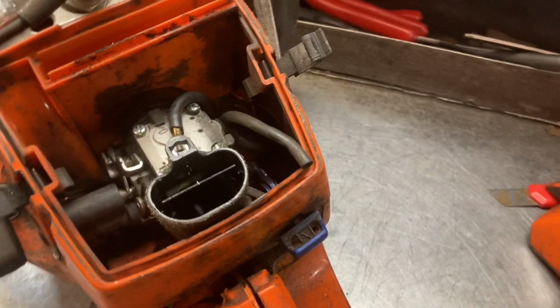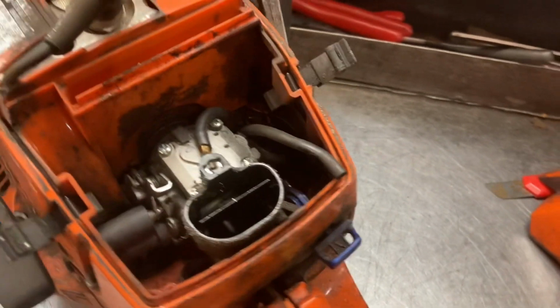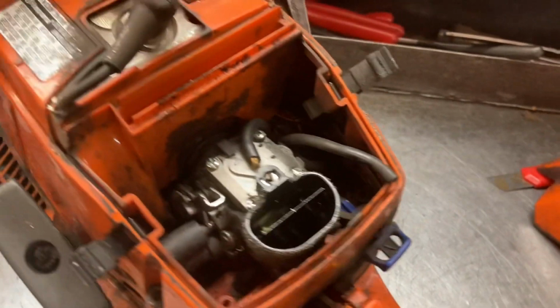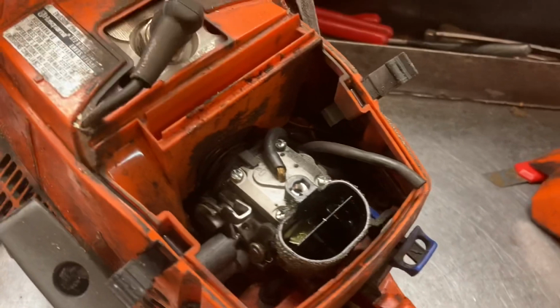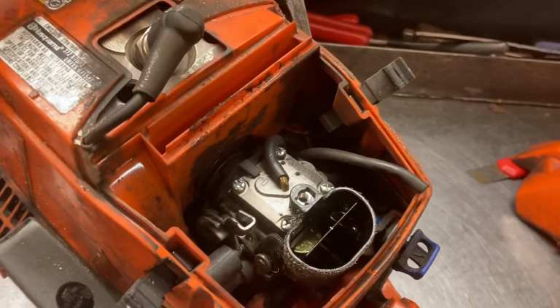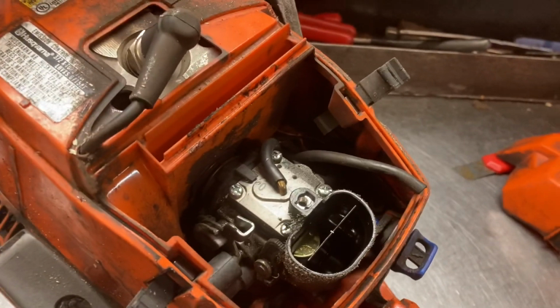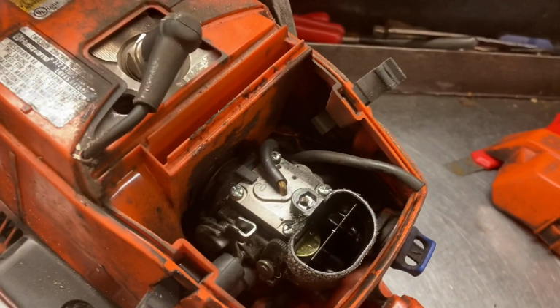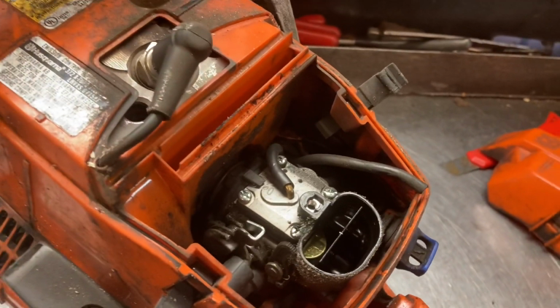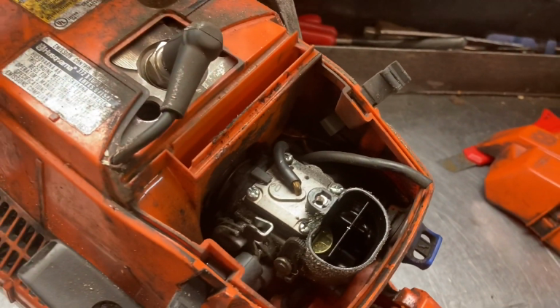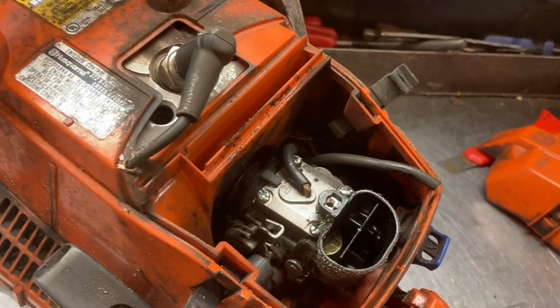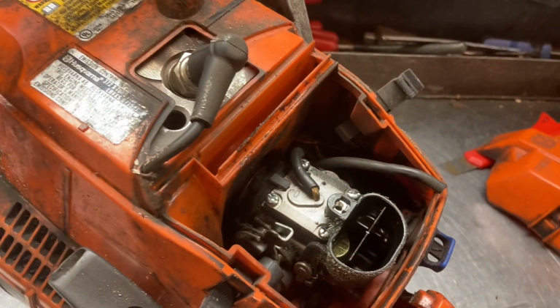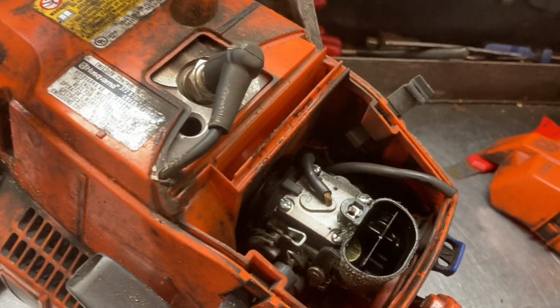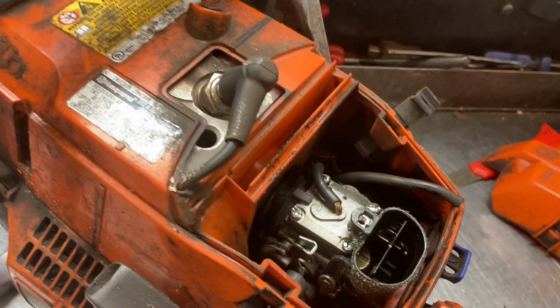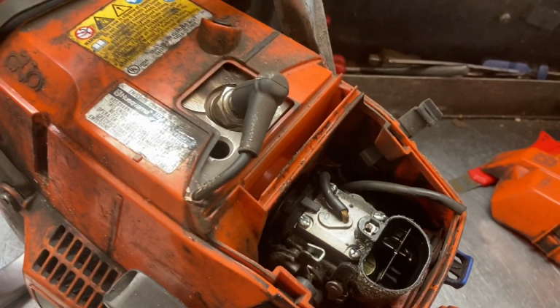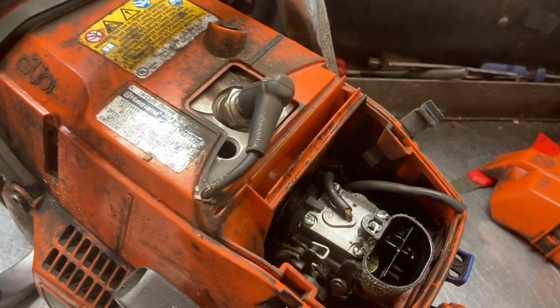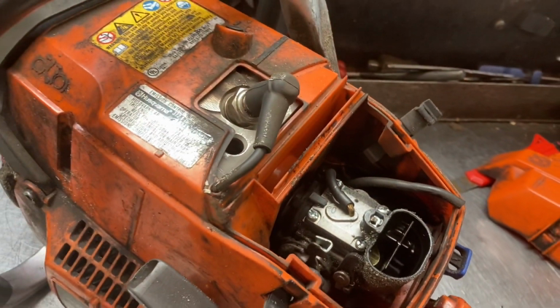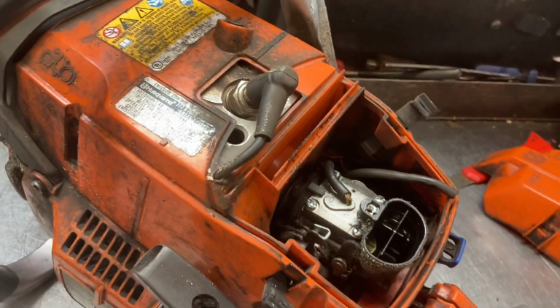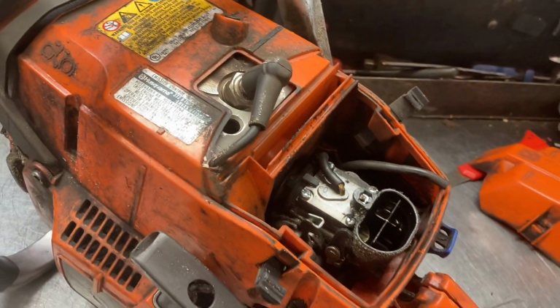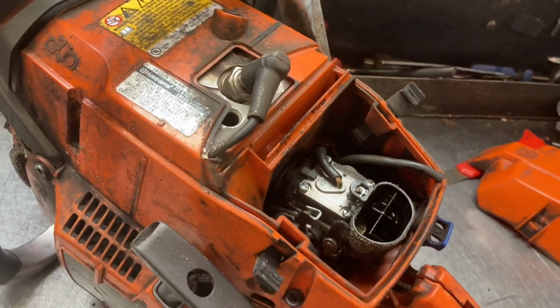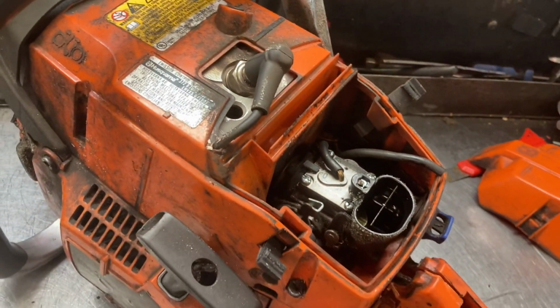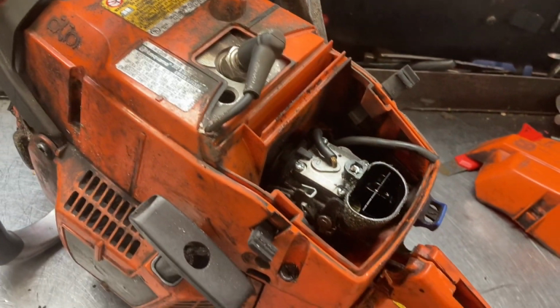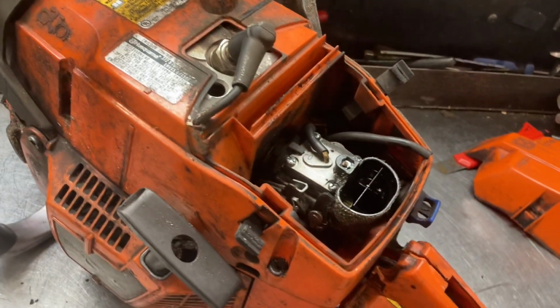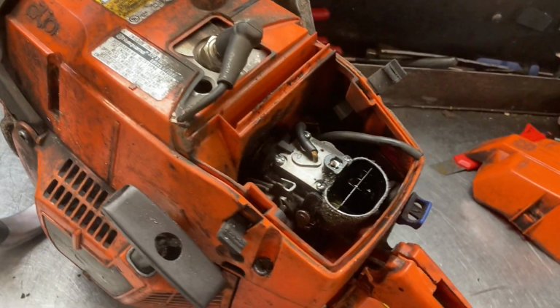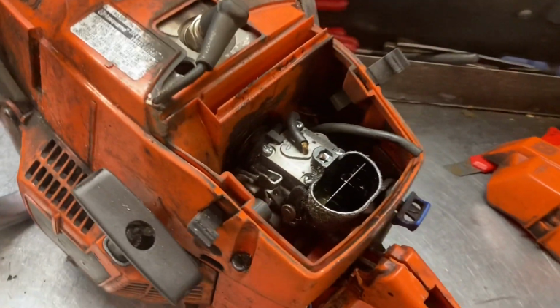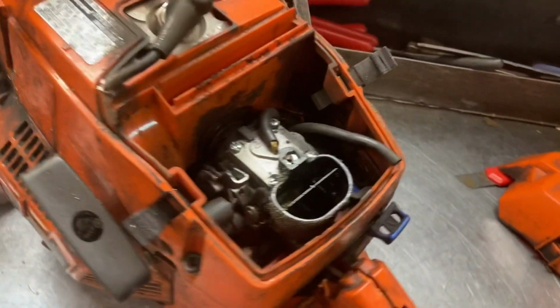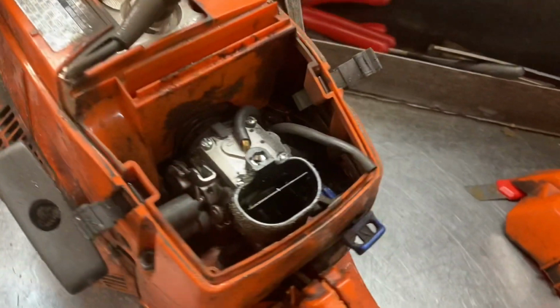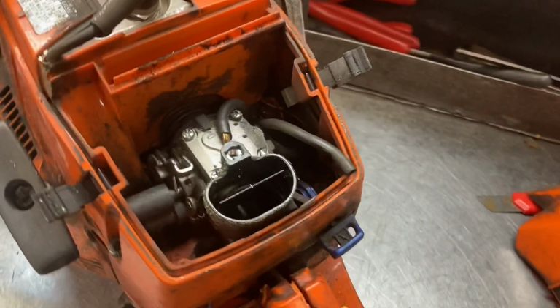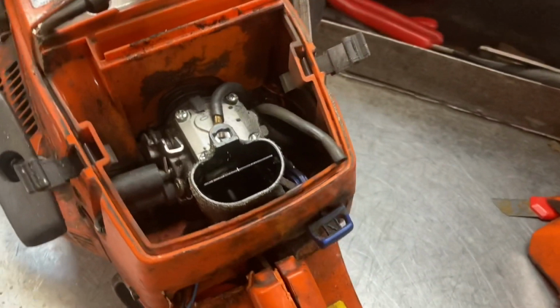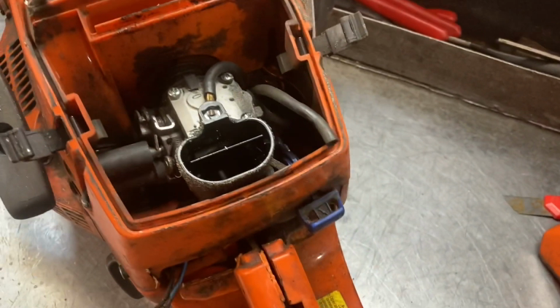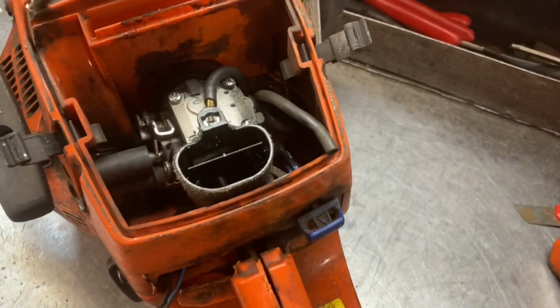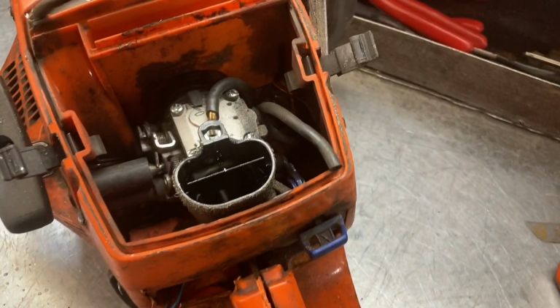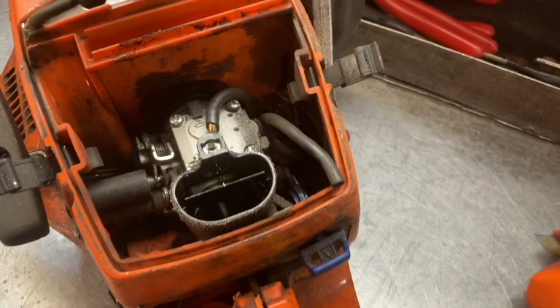You can see all the black chips, soot, and everything. Really hard on the saws.